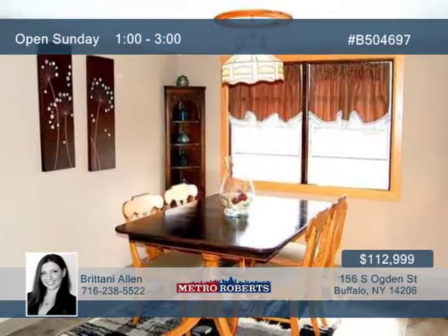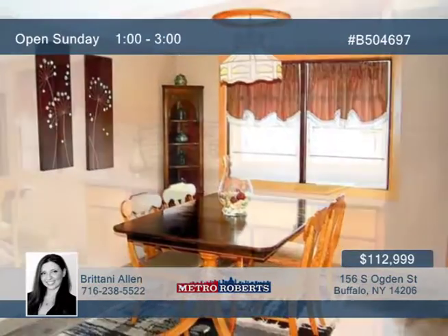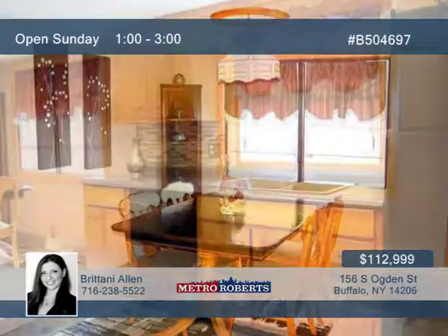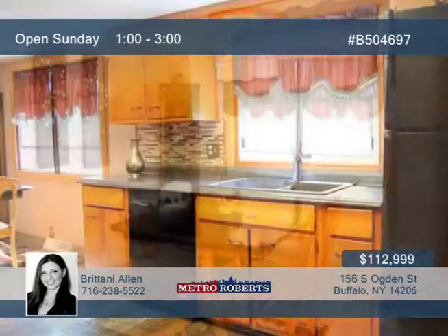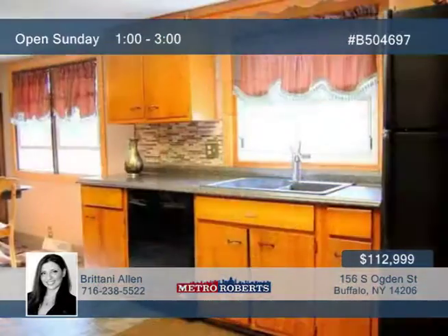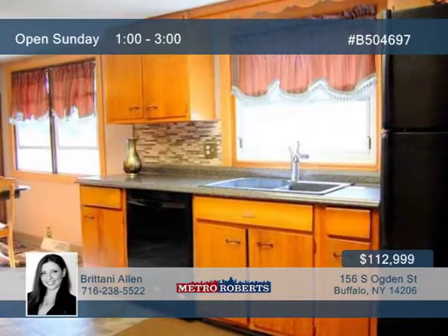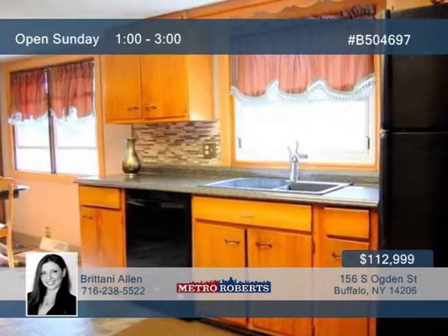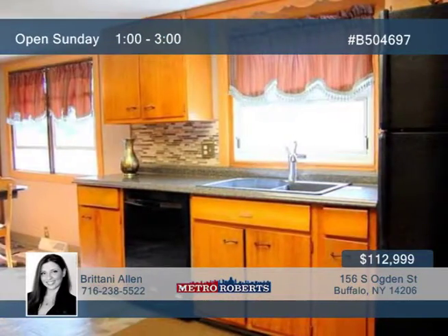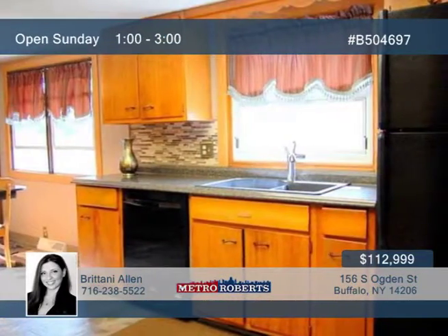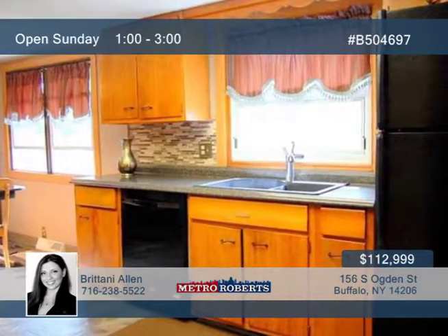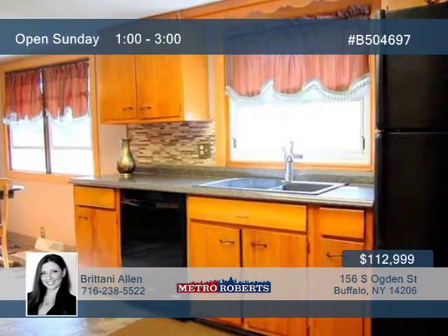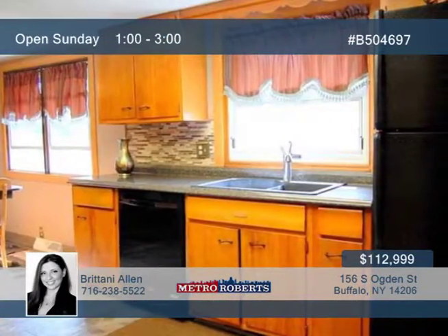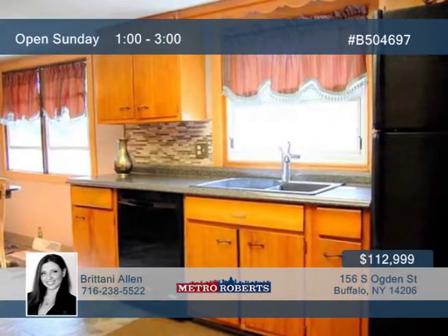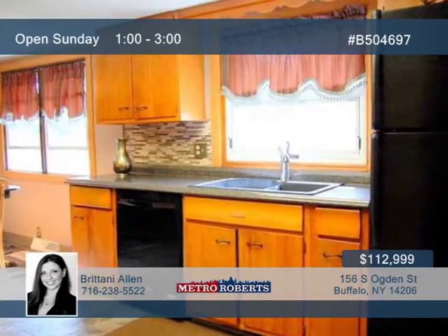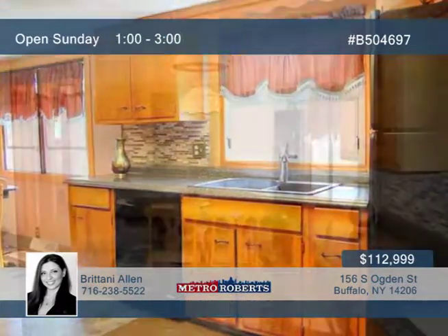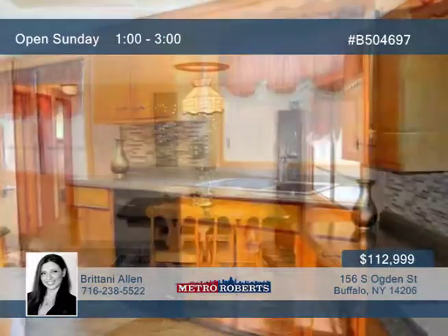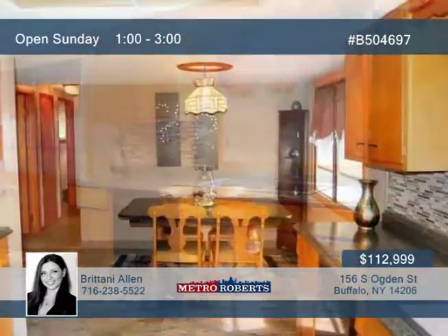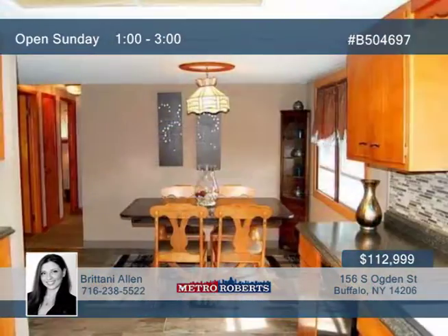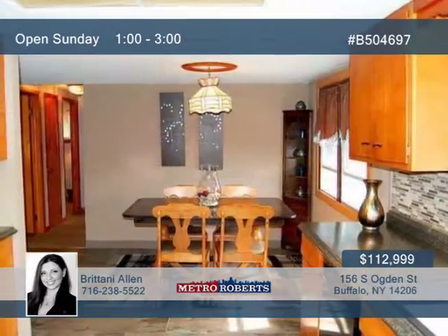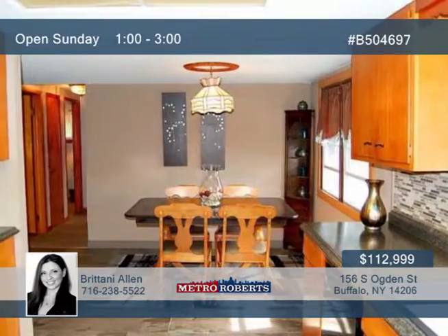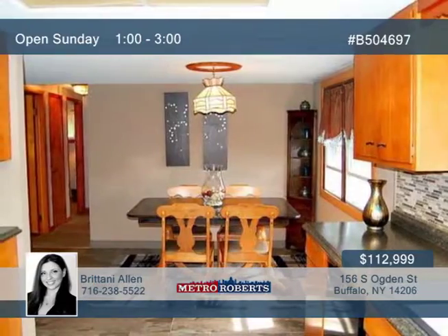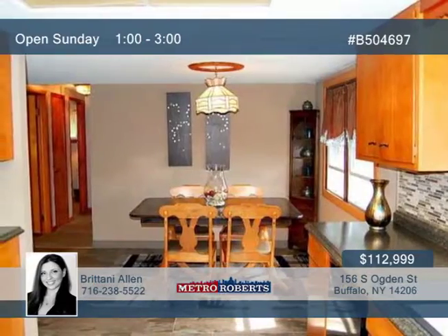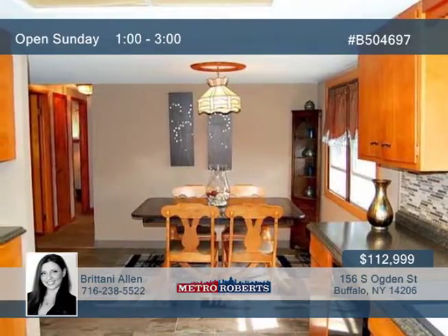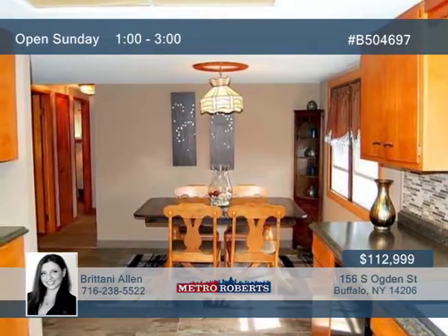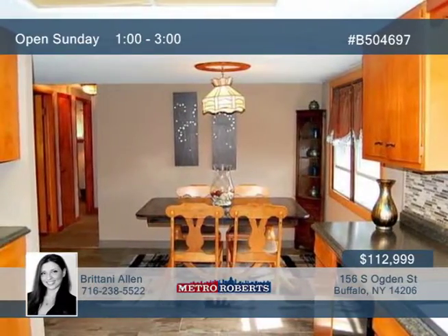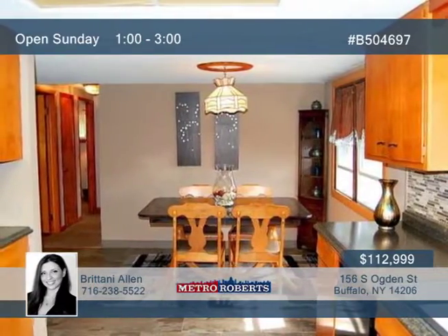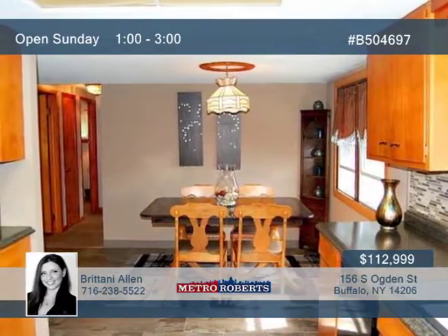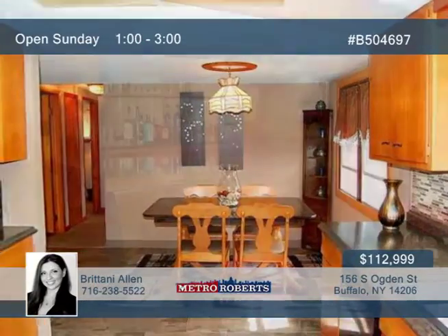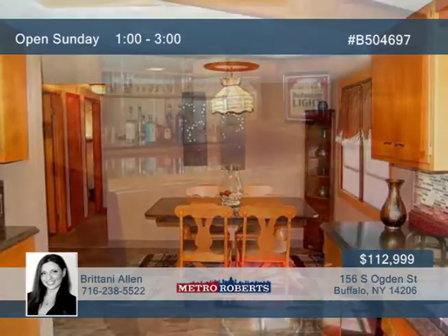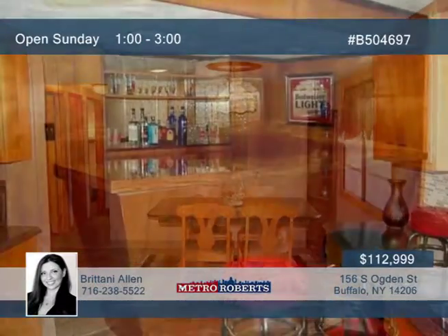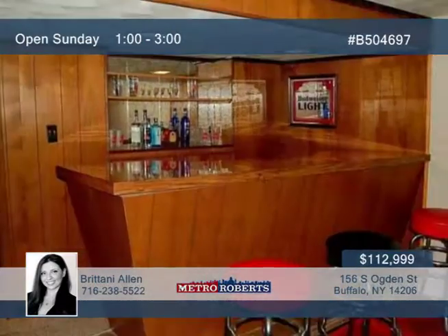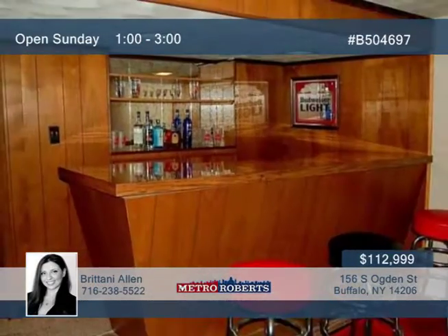An updated dining and kitchen combo is found here with new slate floors, new countertops and sink, and a glass backsplash.